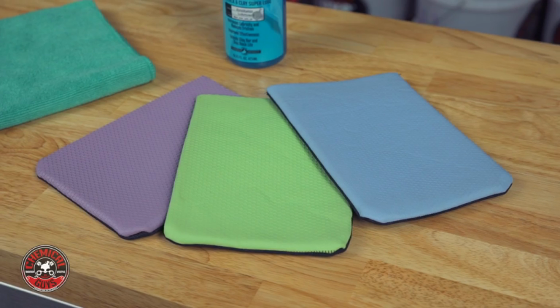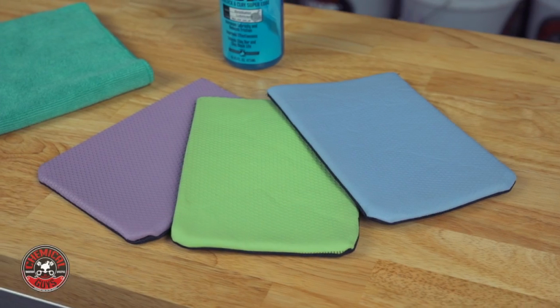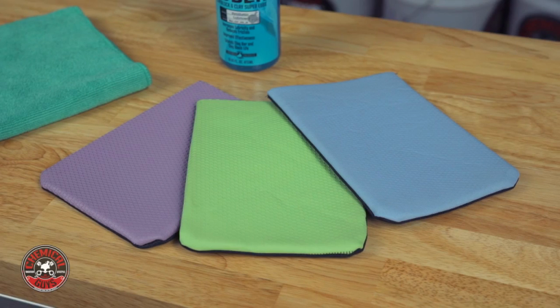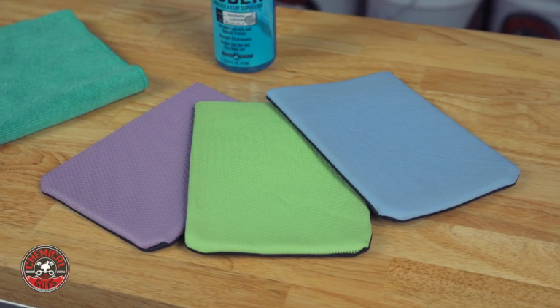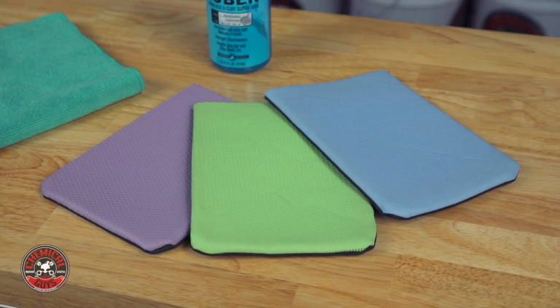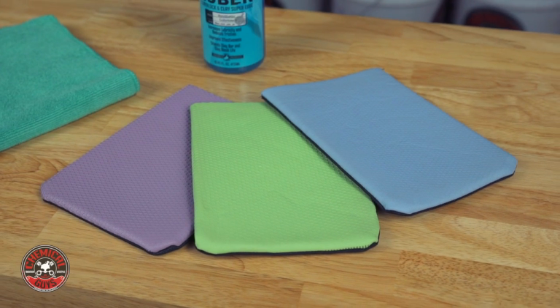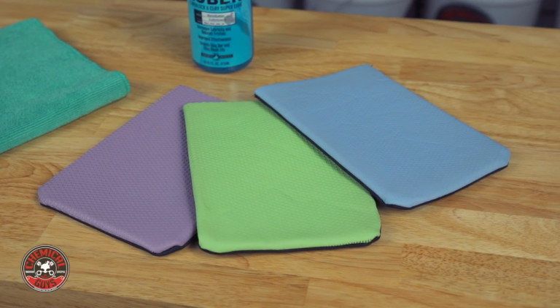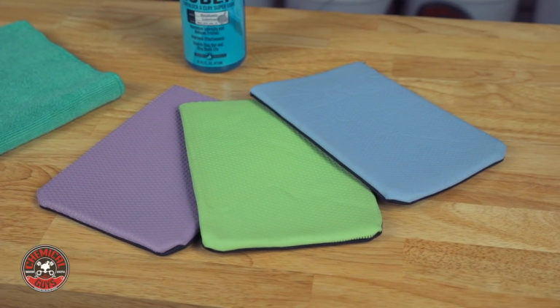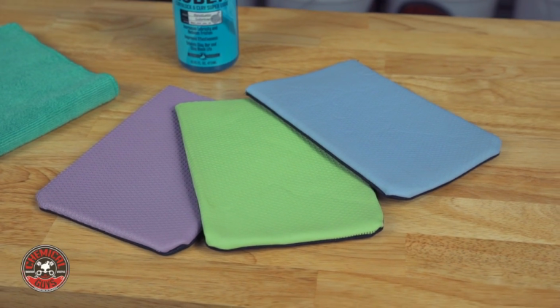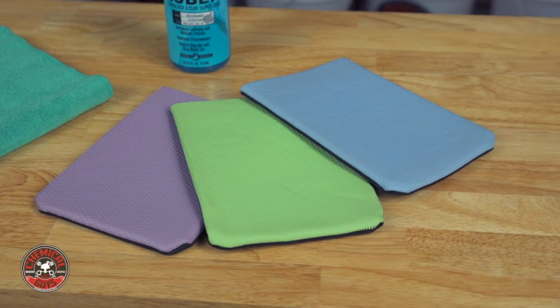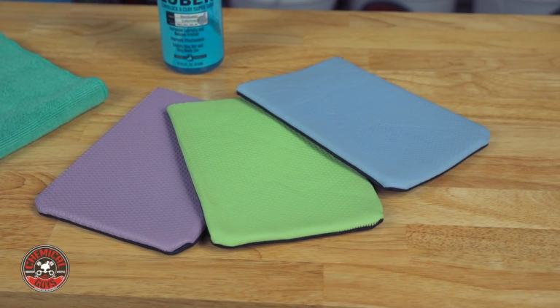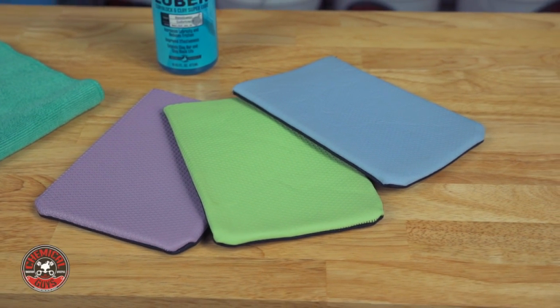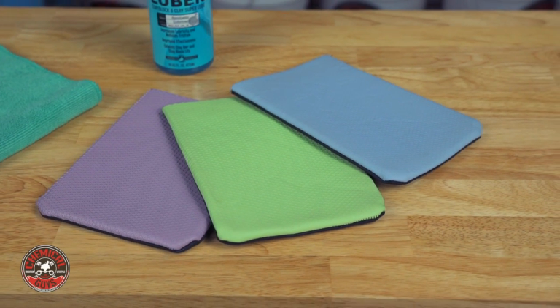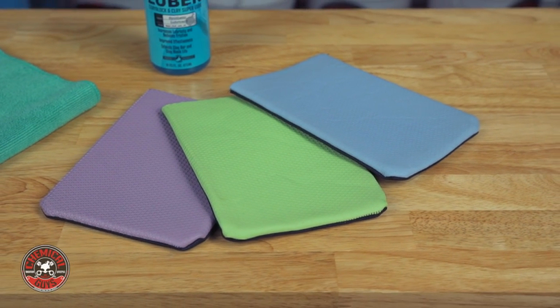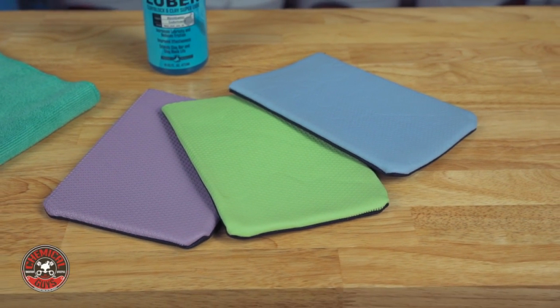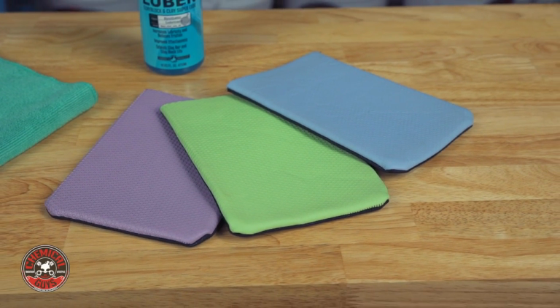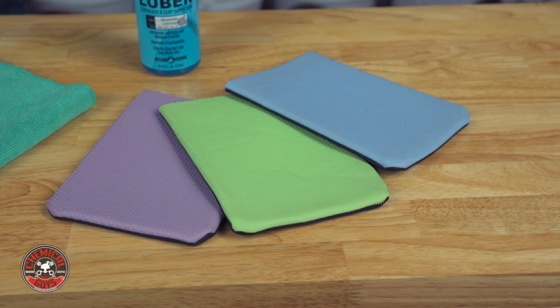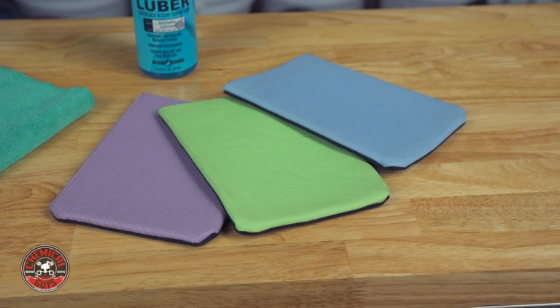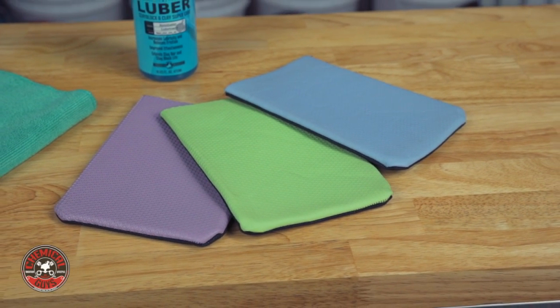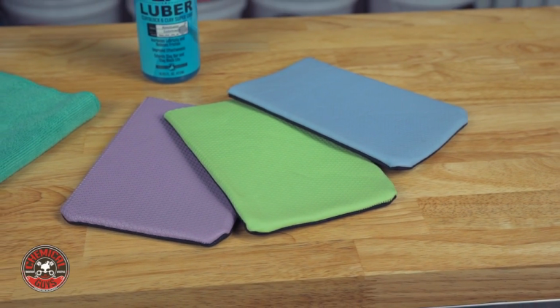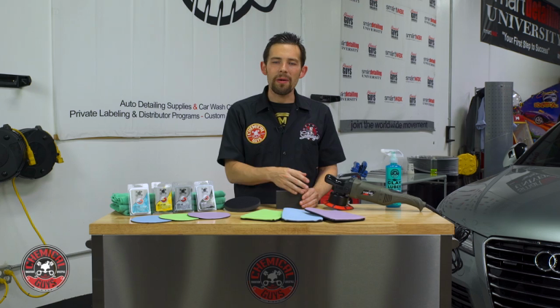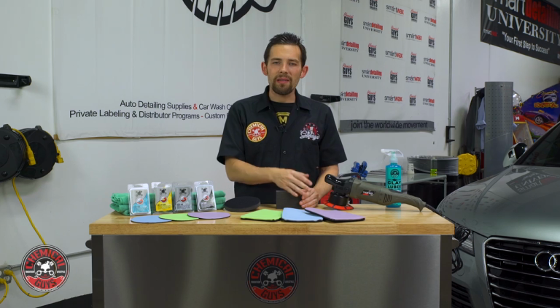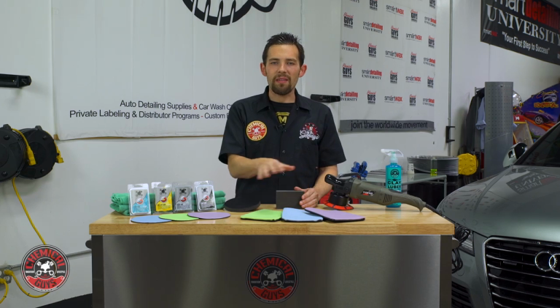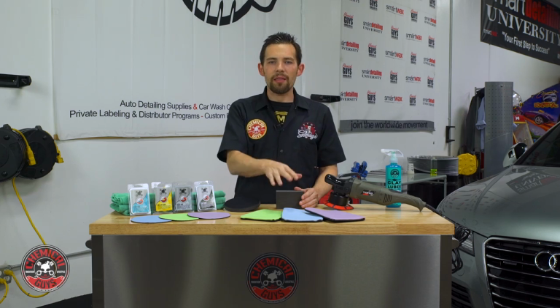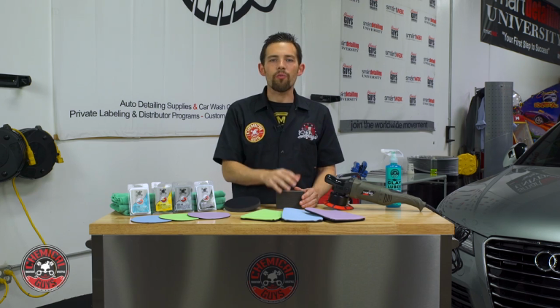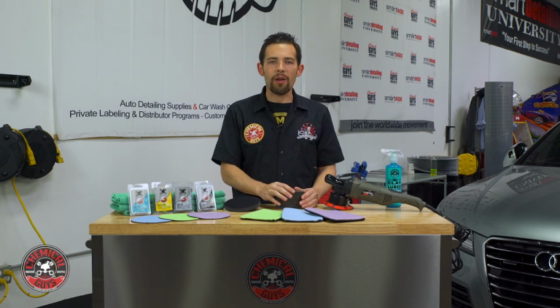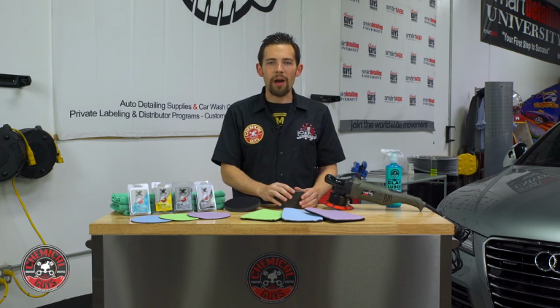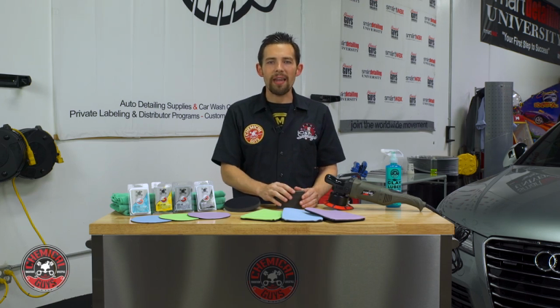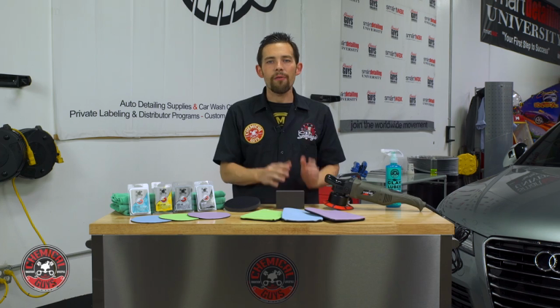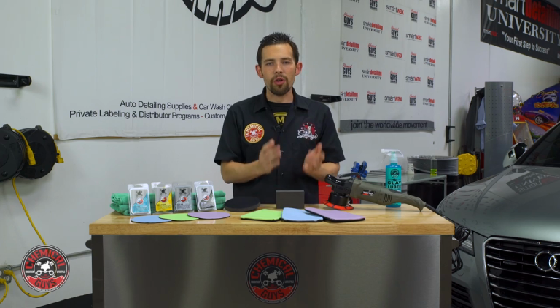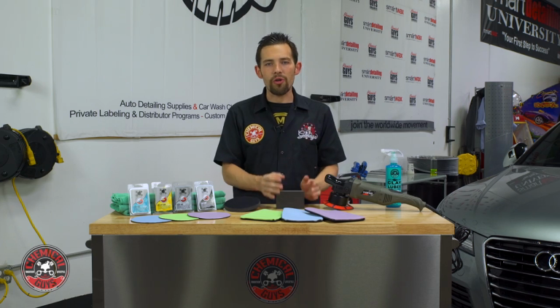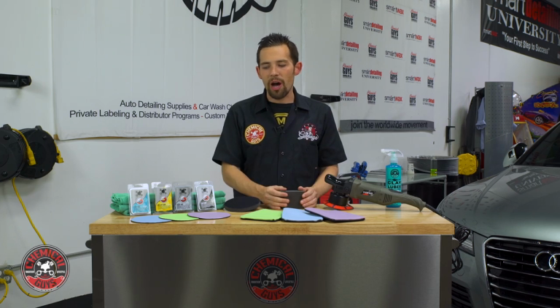Clay Mitts can be used with soap, with Clay Luber, or your favorite Quick Detailer. They come in three different grades: Superfine, Fine, and Medium, so you can select the right grade for your job.